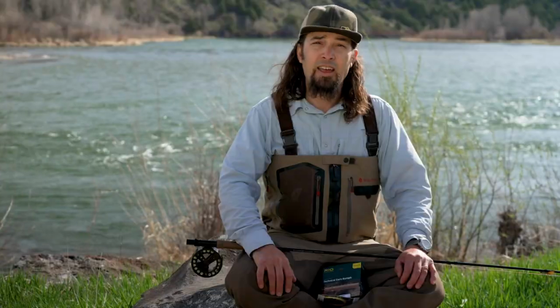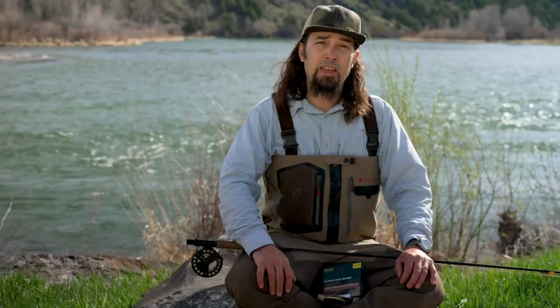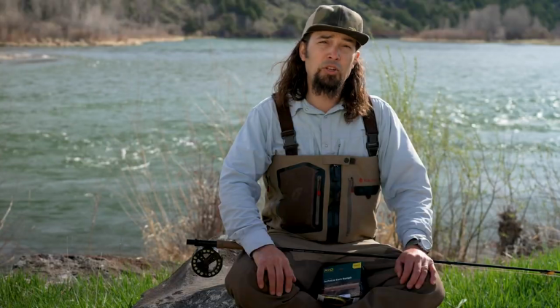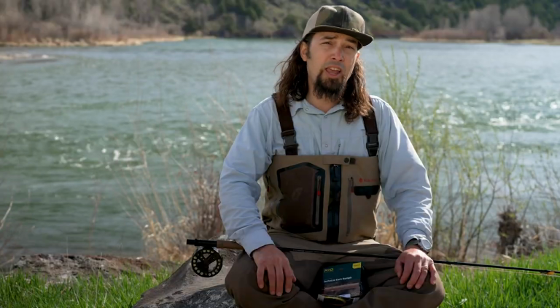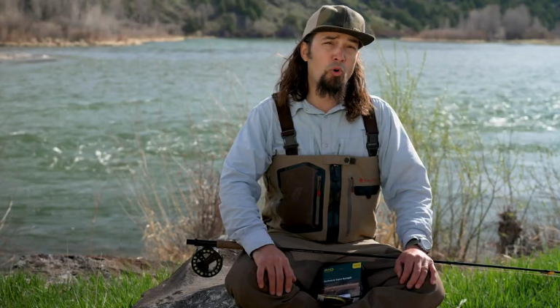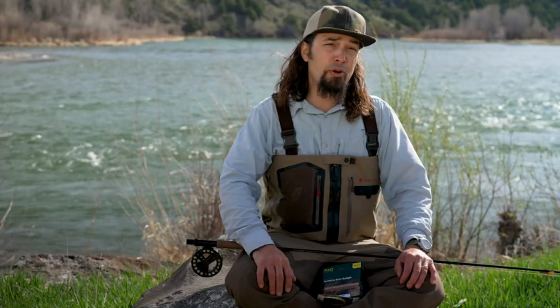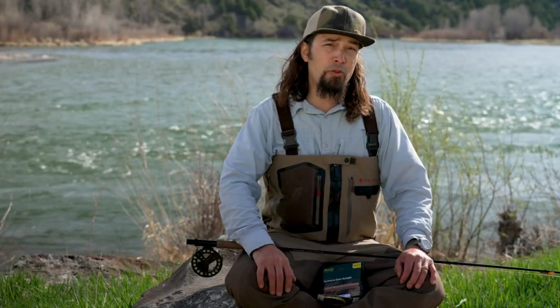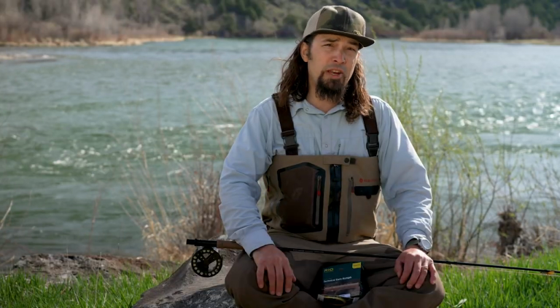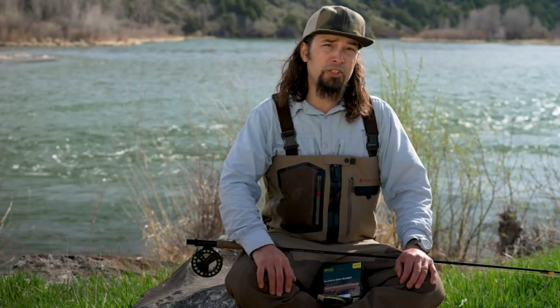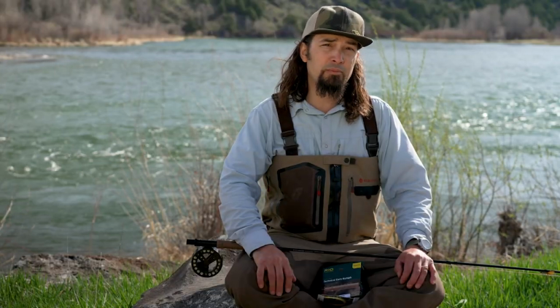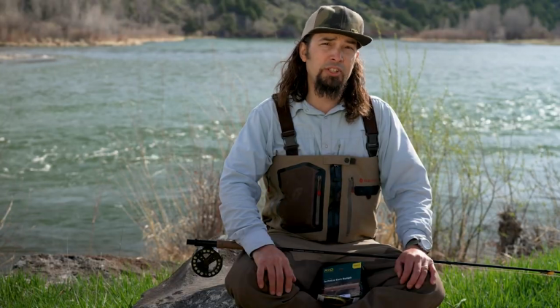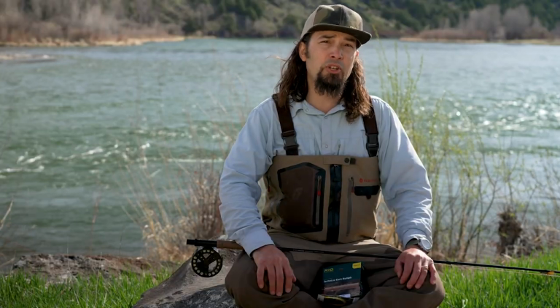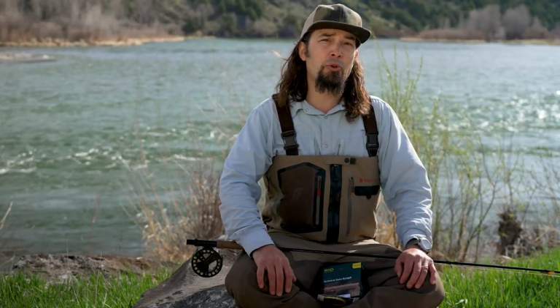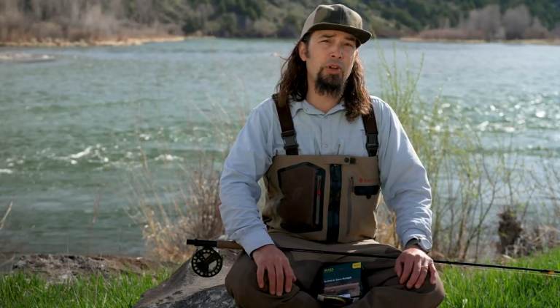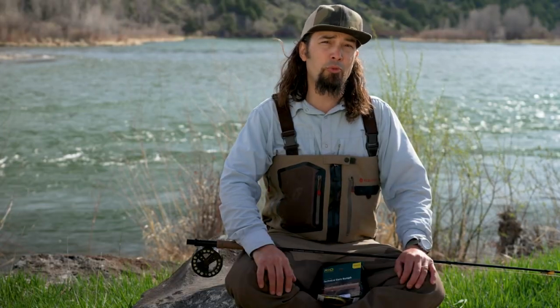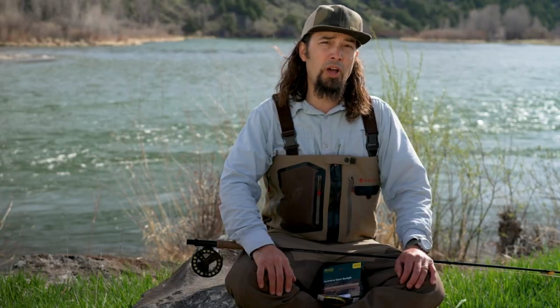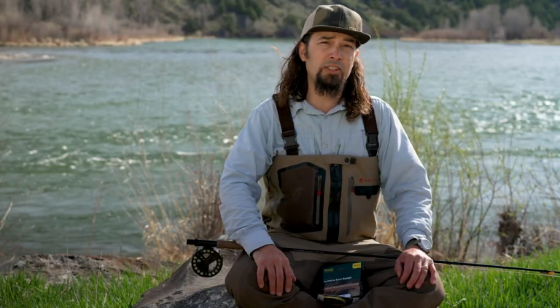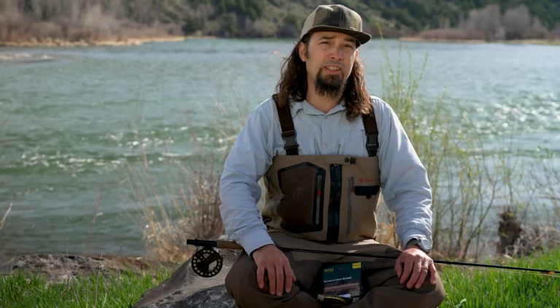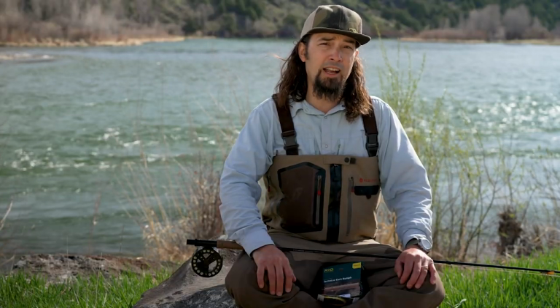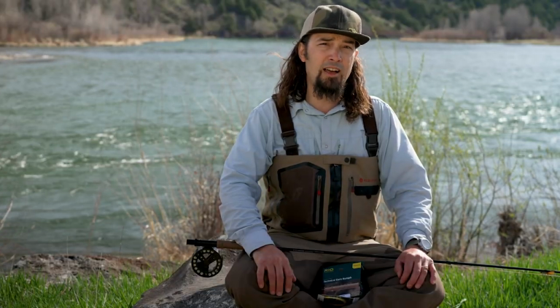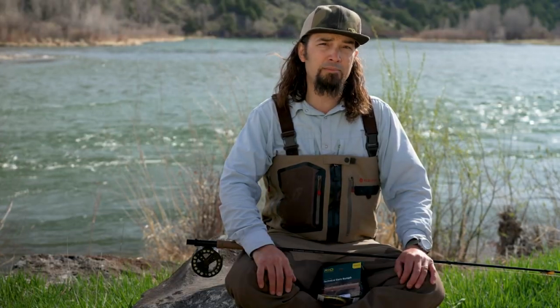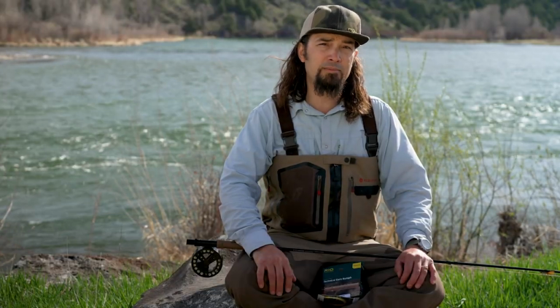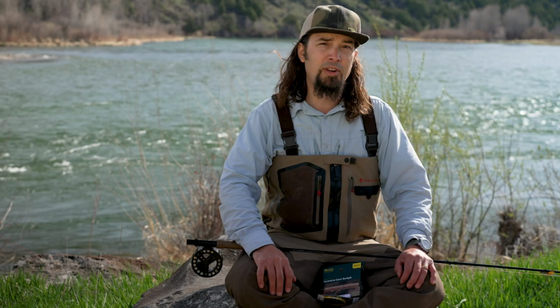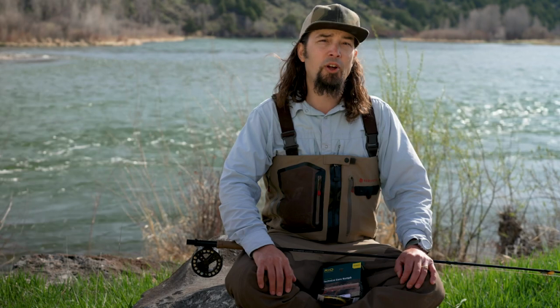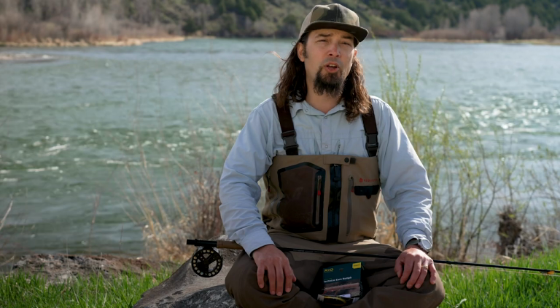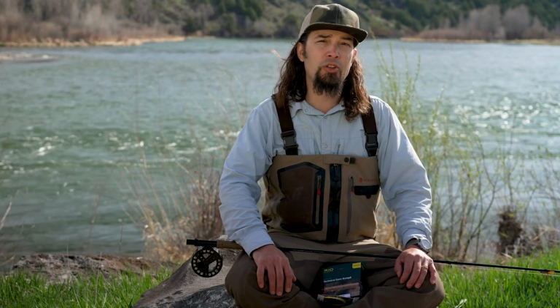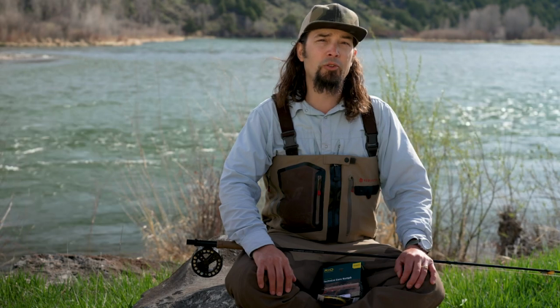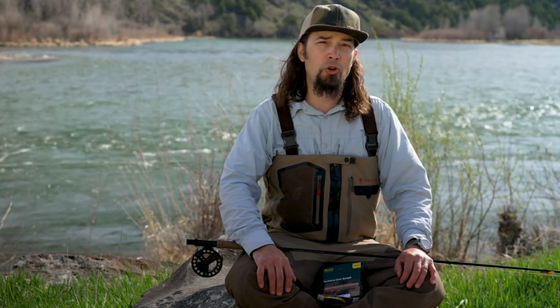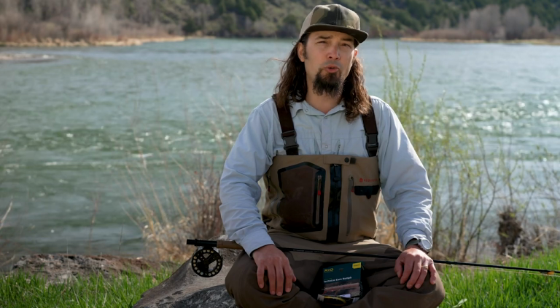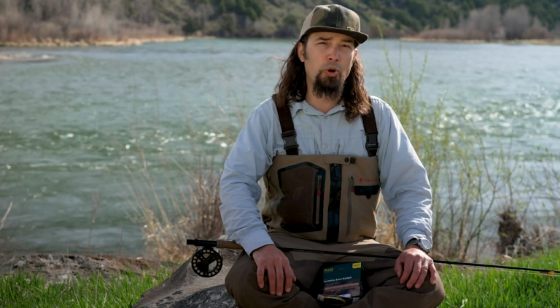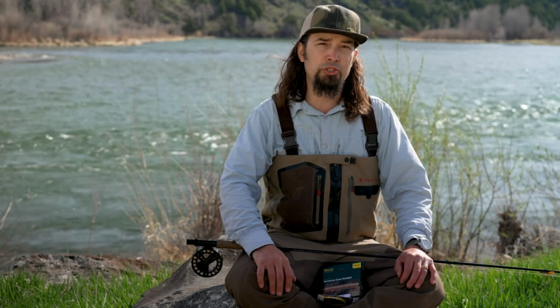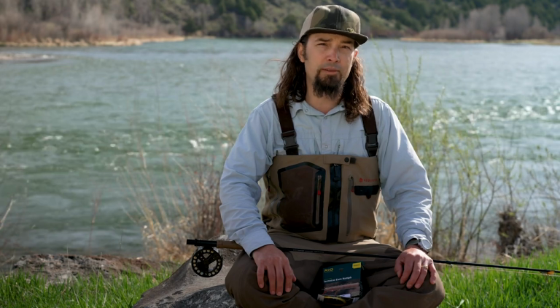If you'd like more information, please go to rioproducts.com or go to your local pro shop.